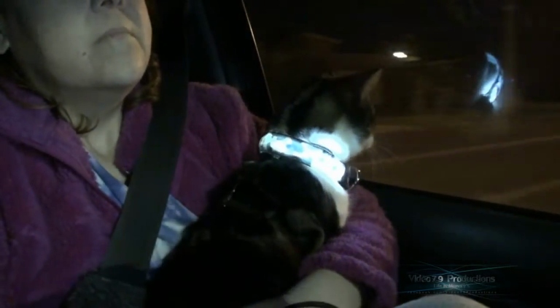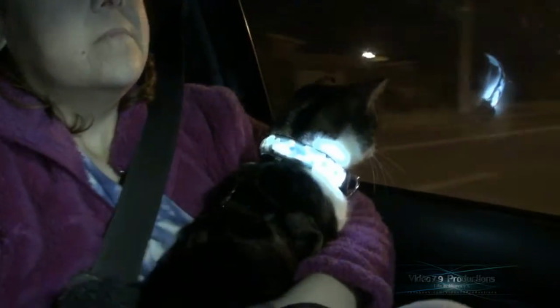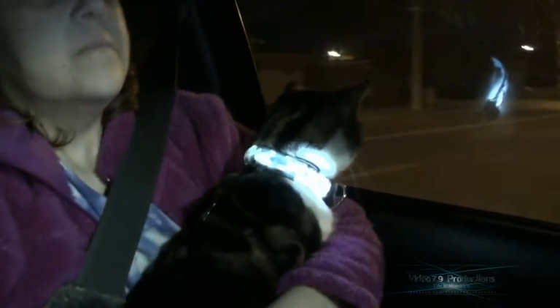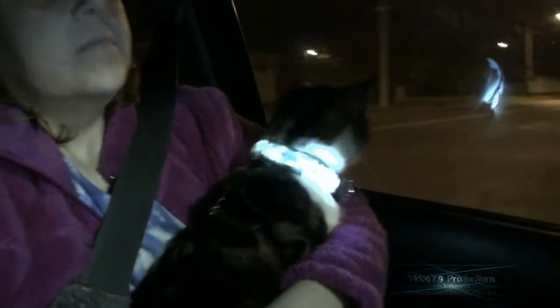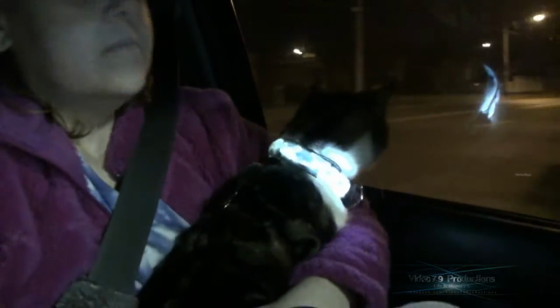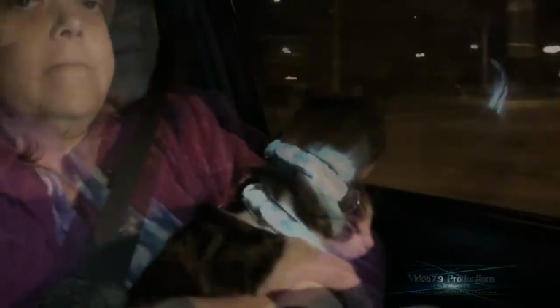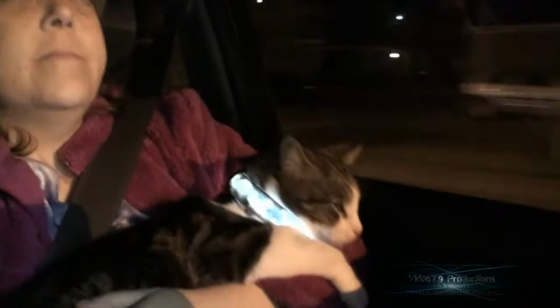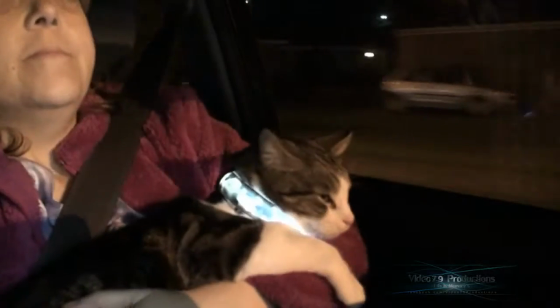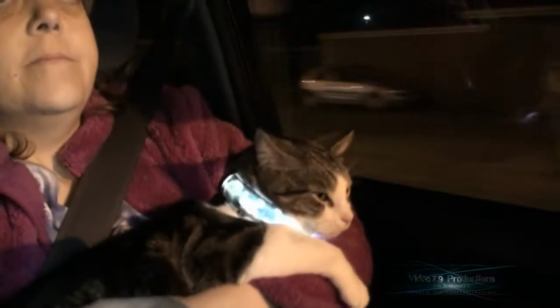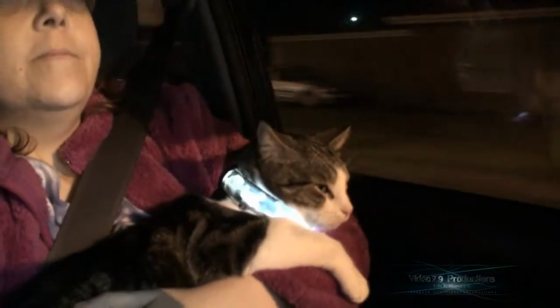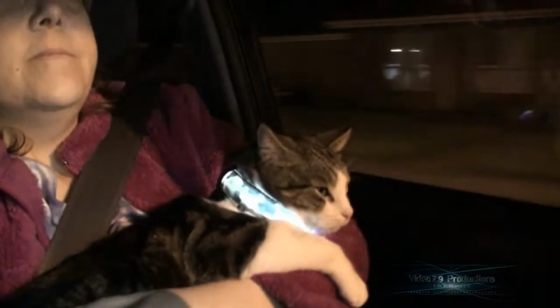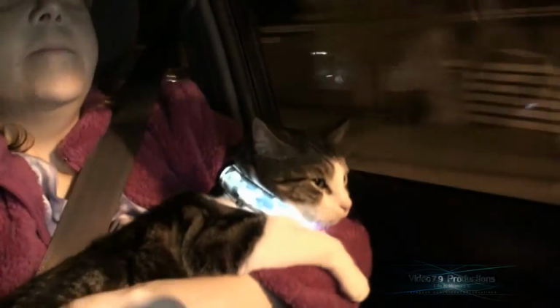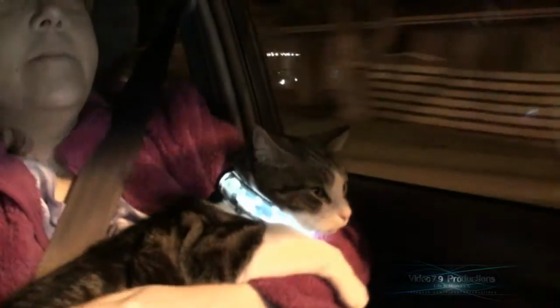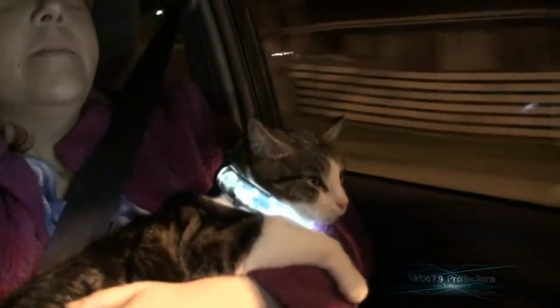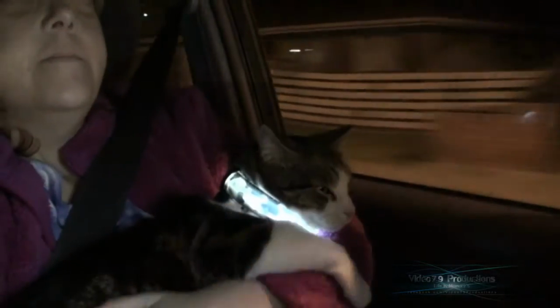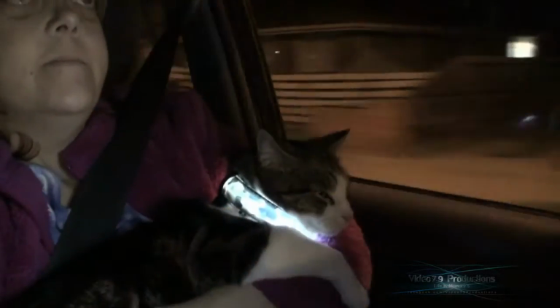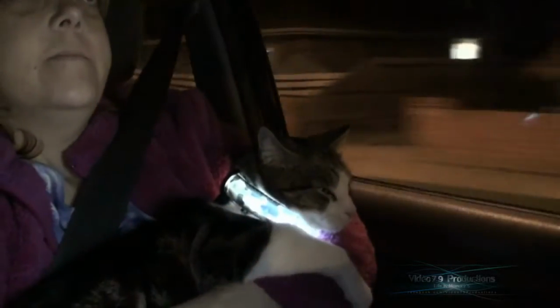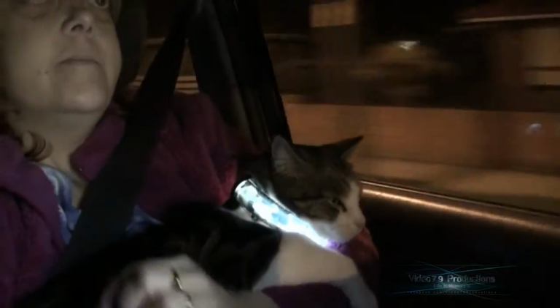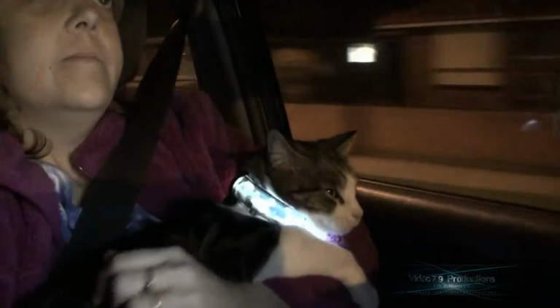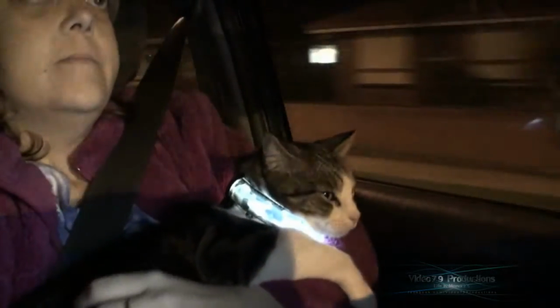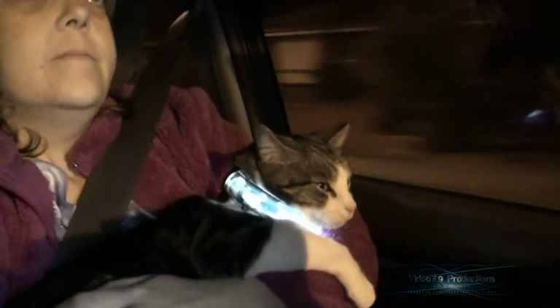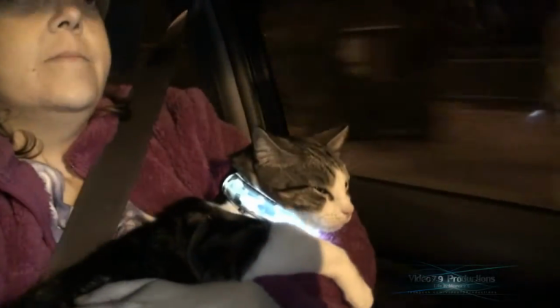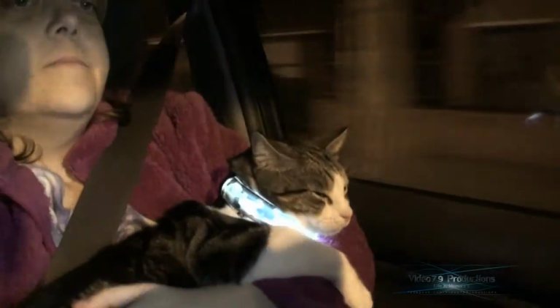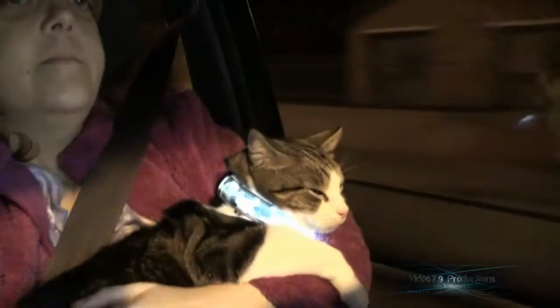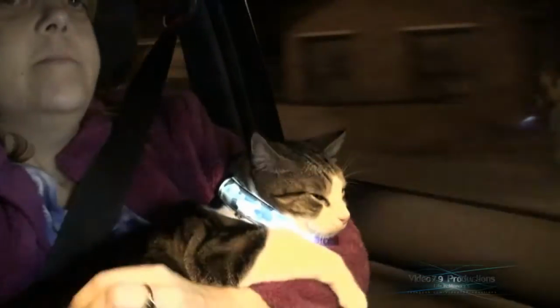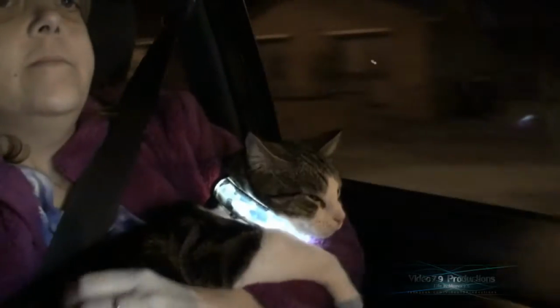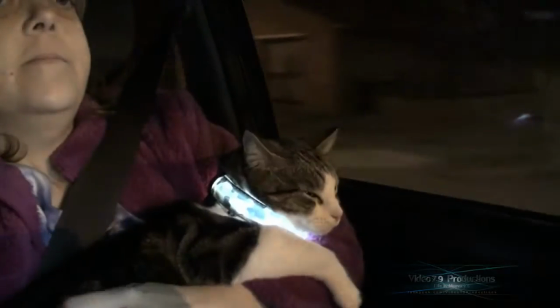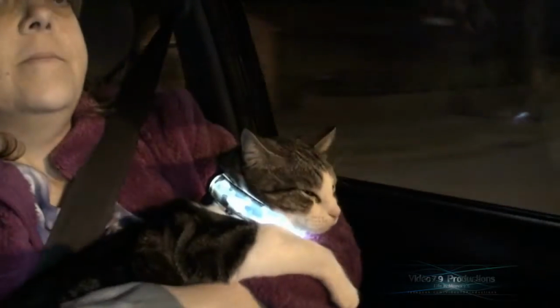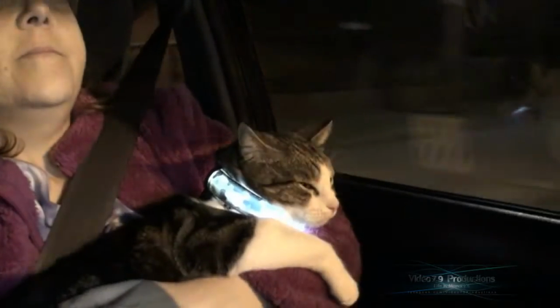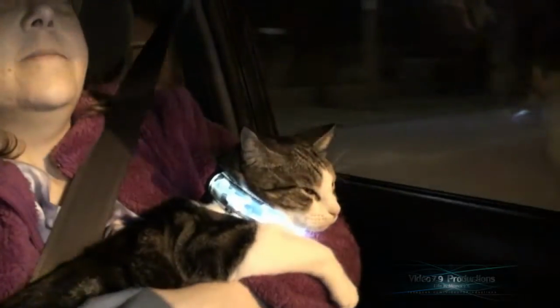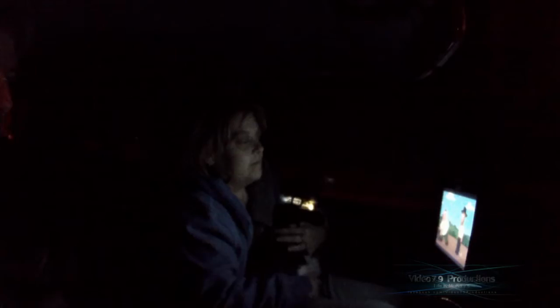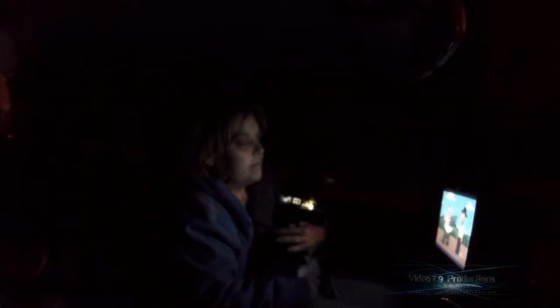He's been riding in the car now for about three months and as you can see the car just doesn't bother him at all.